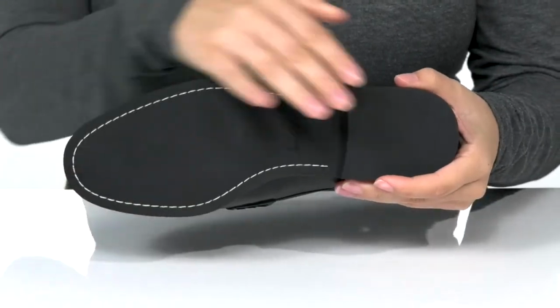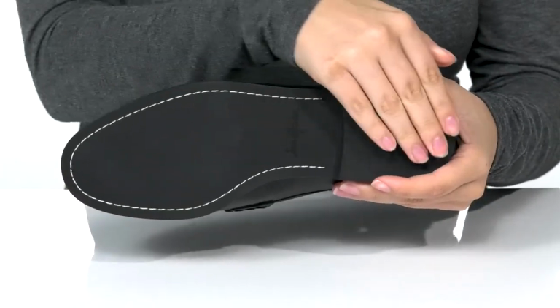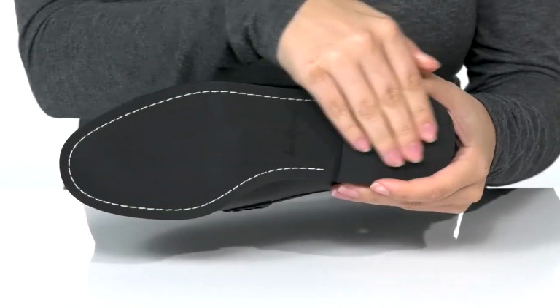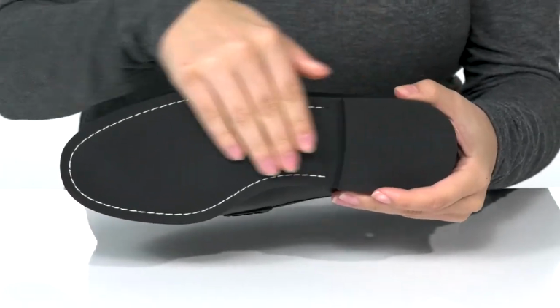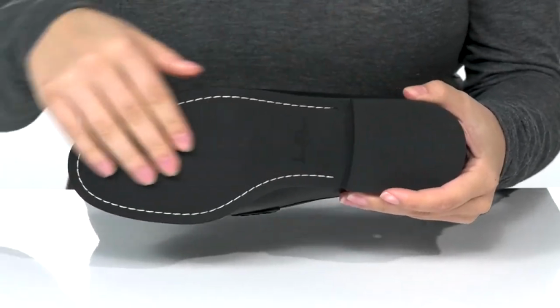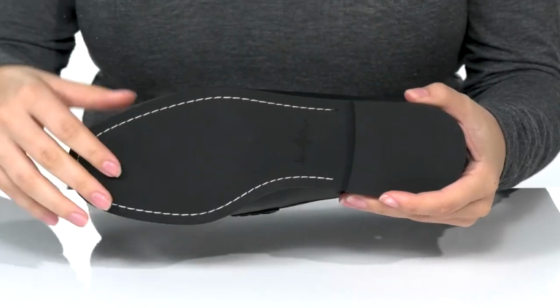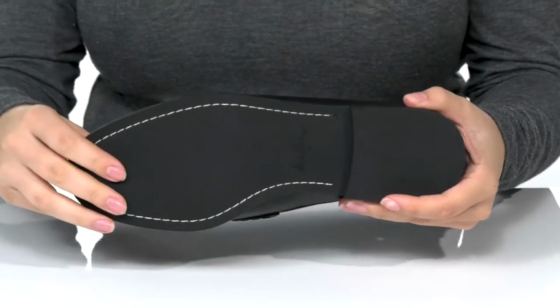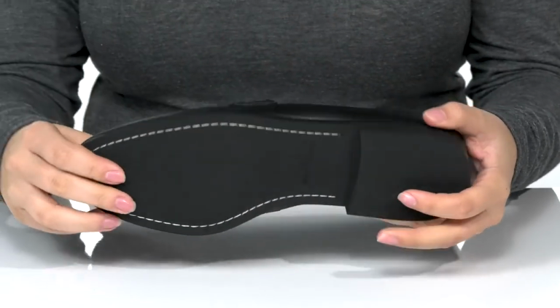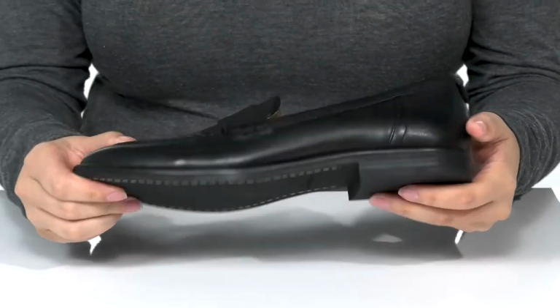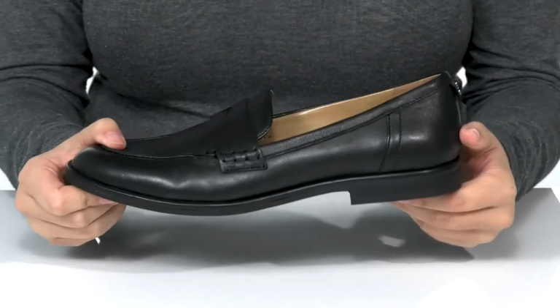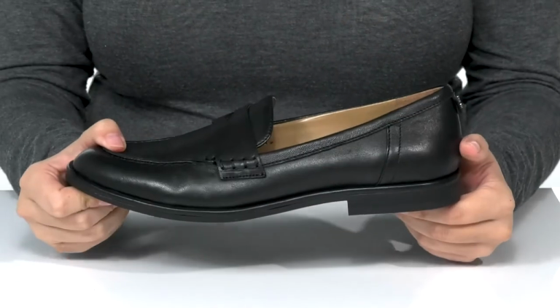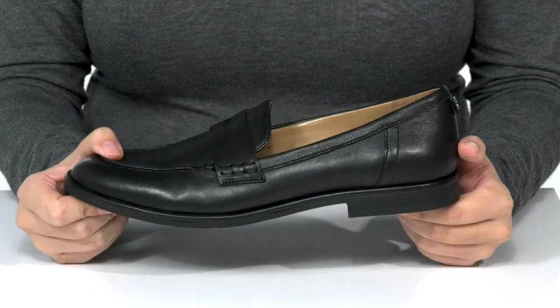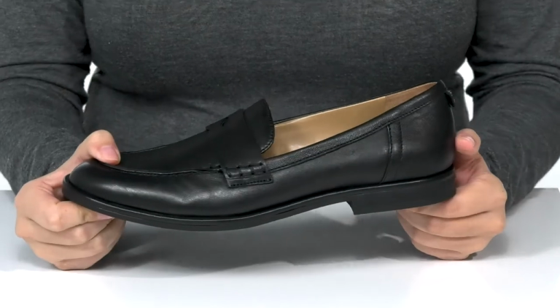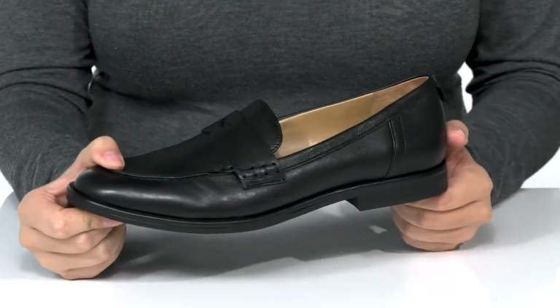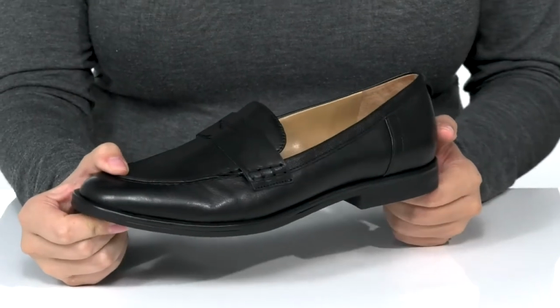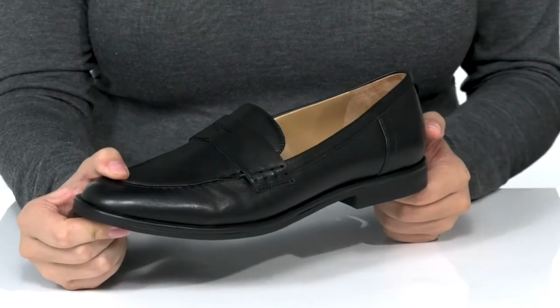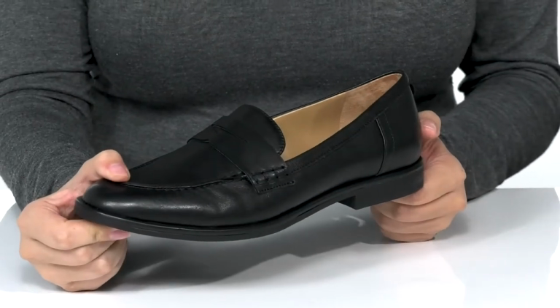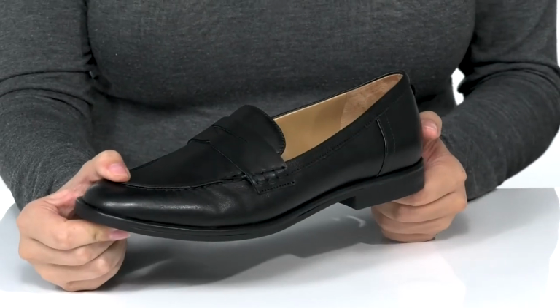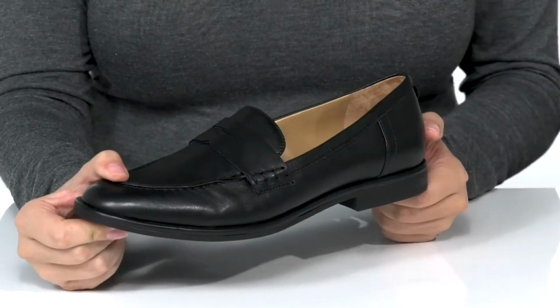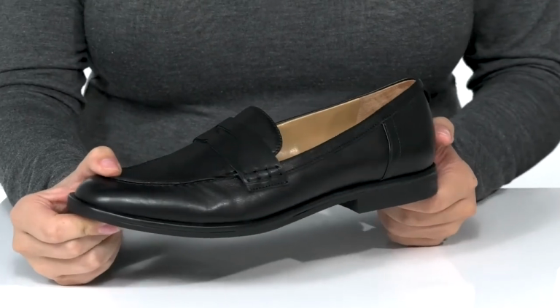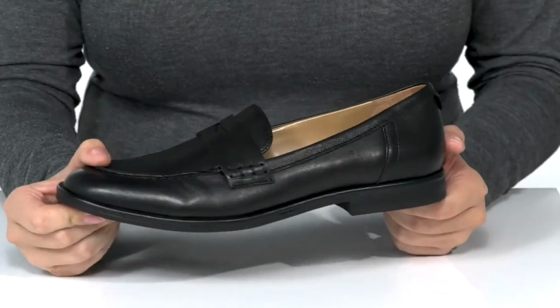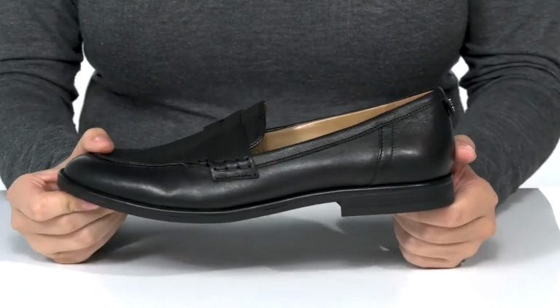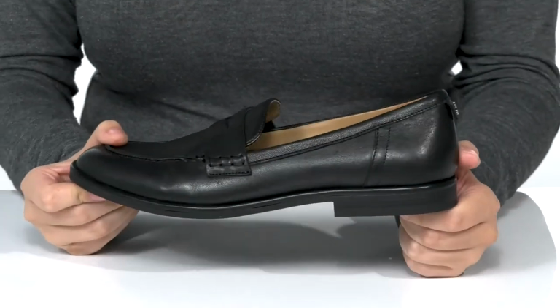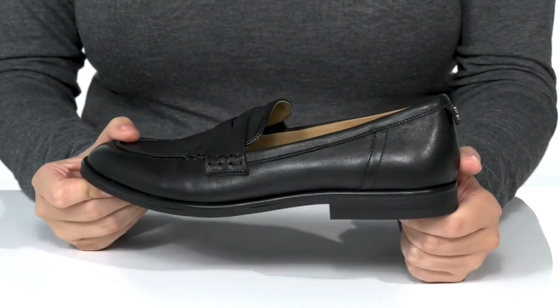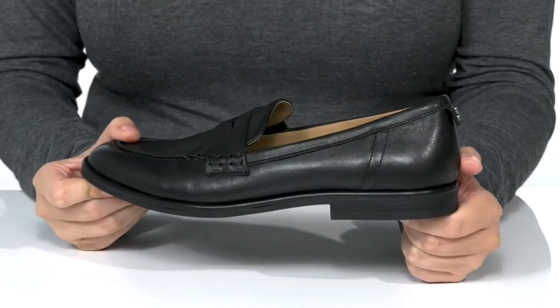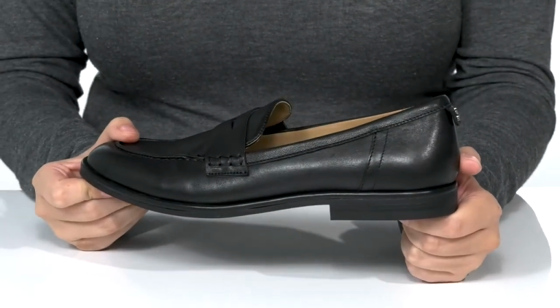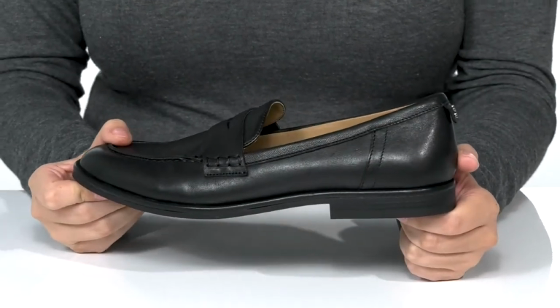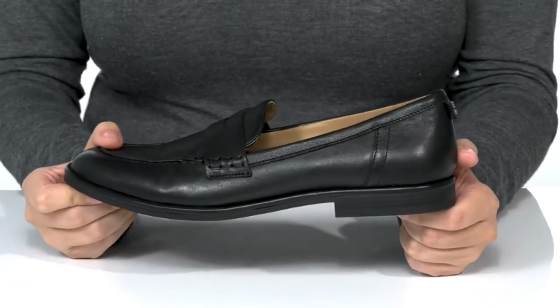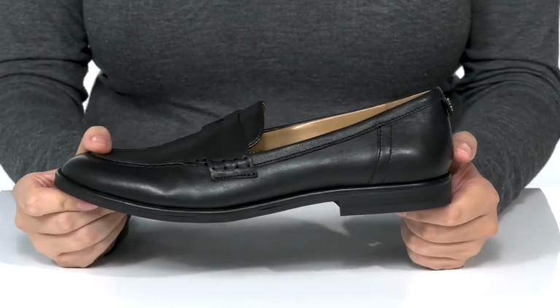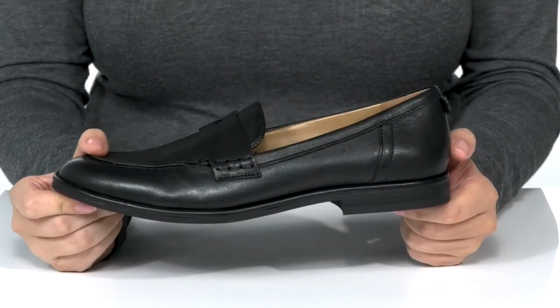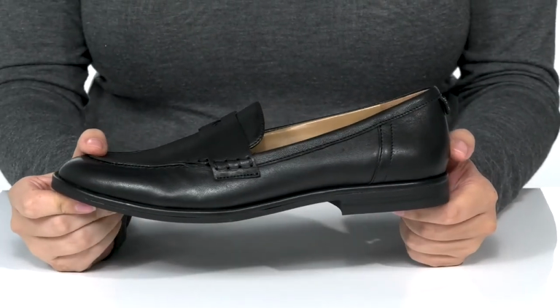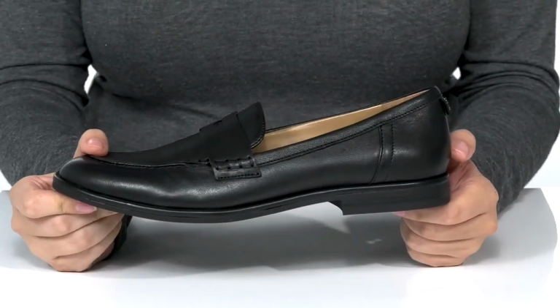Underneath is lightly textured for traction. And I think these would pair very well with a pantsuit or some skinny jeans.